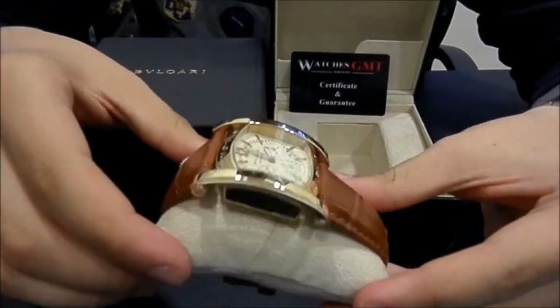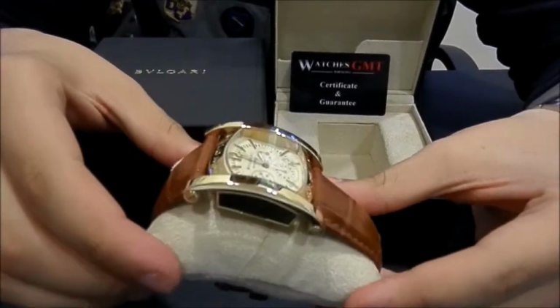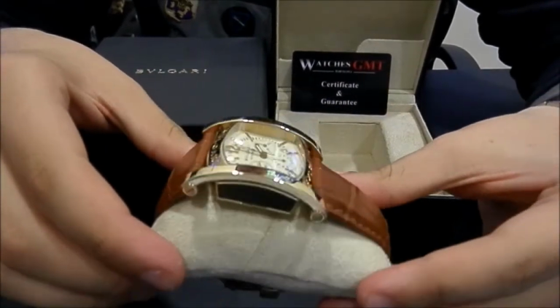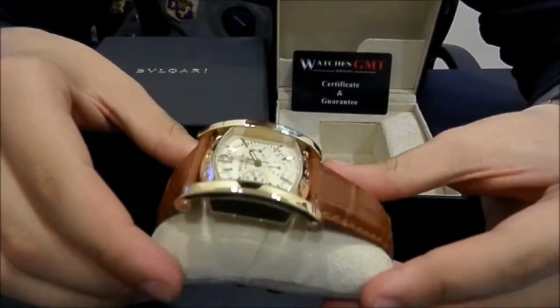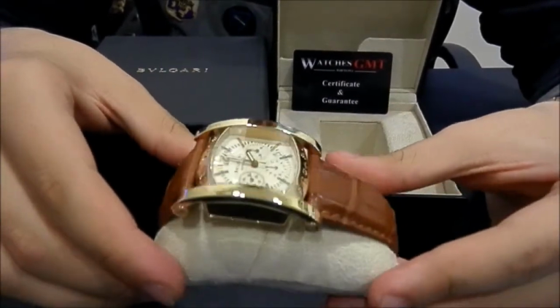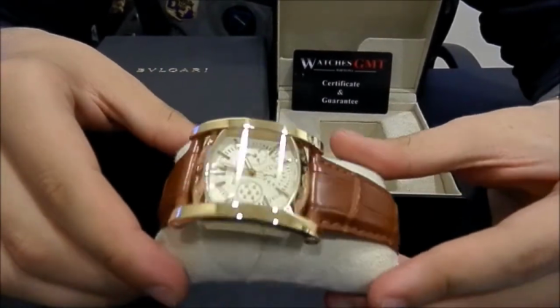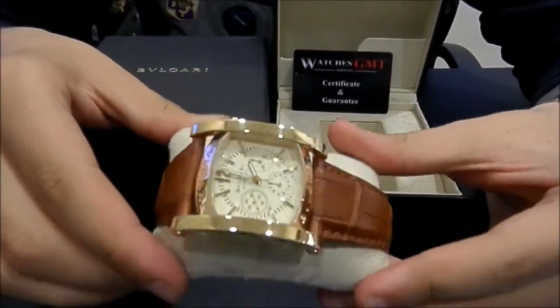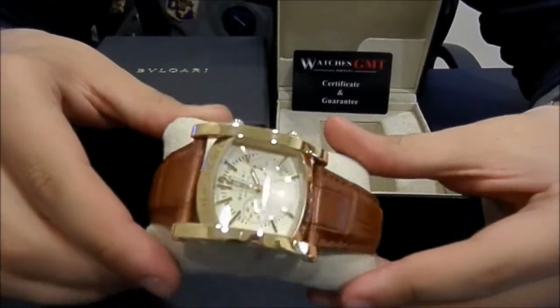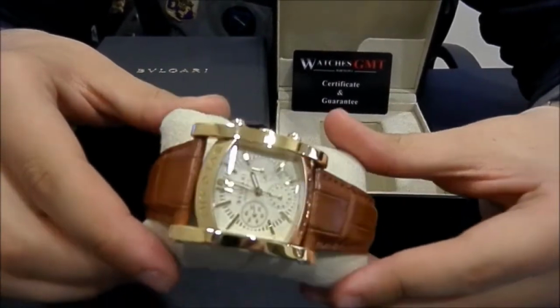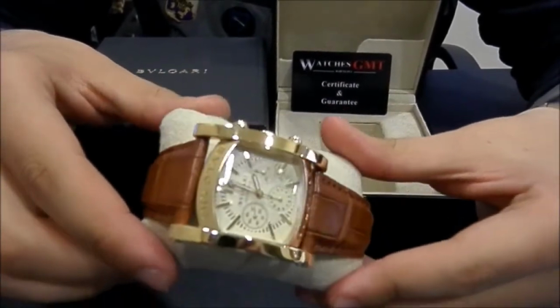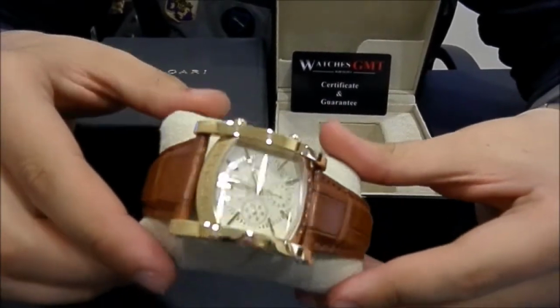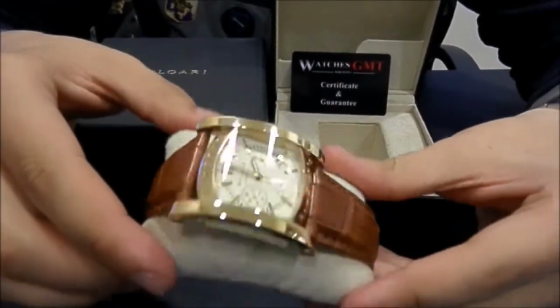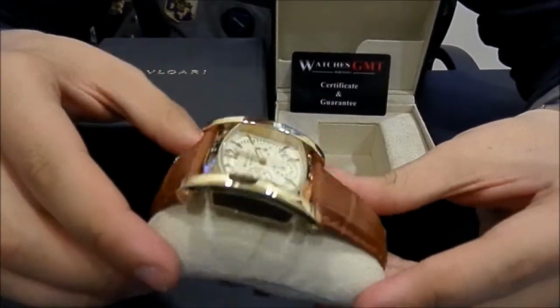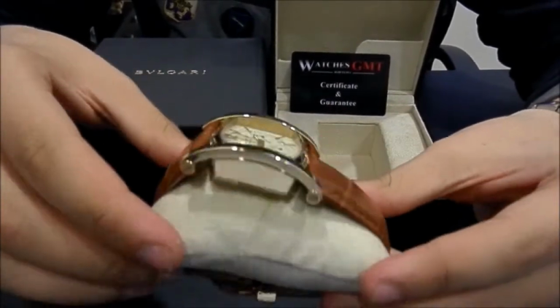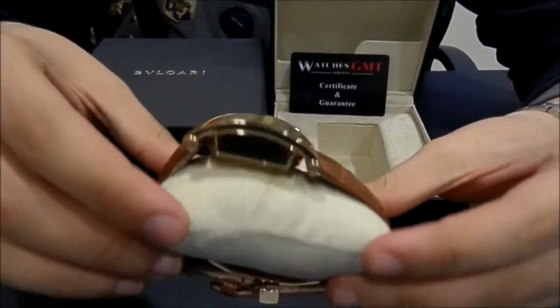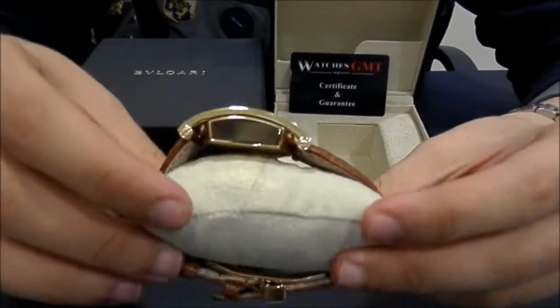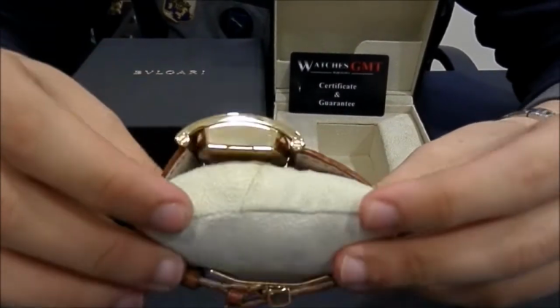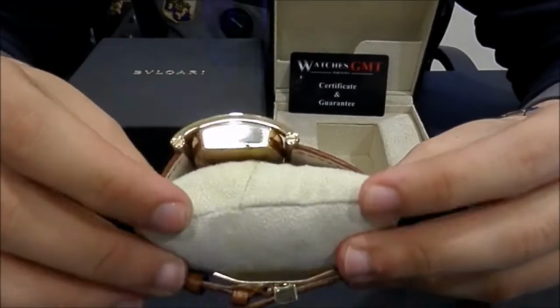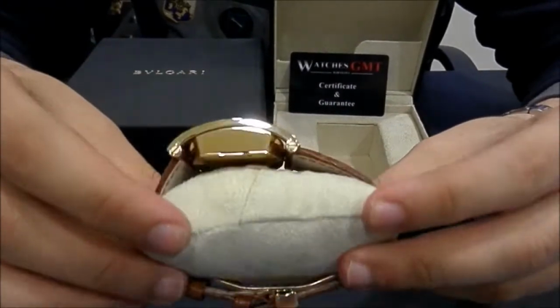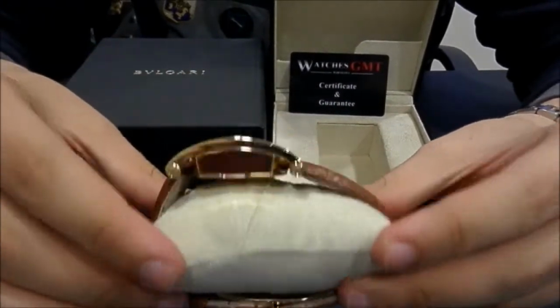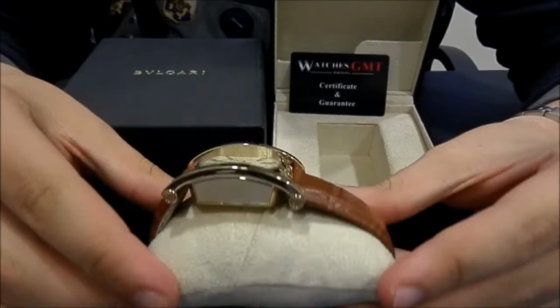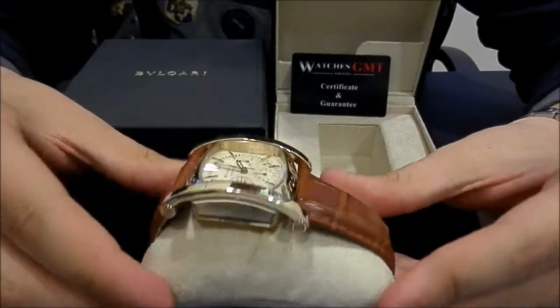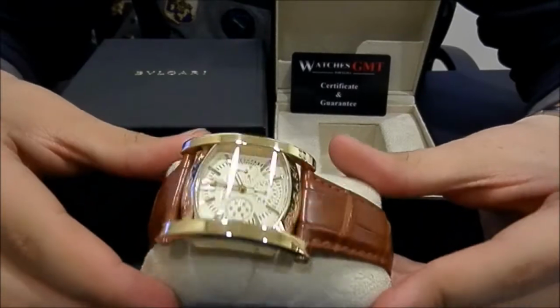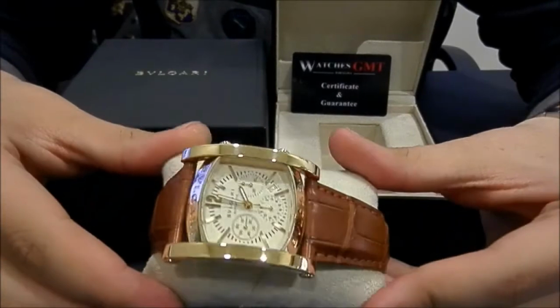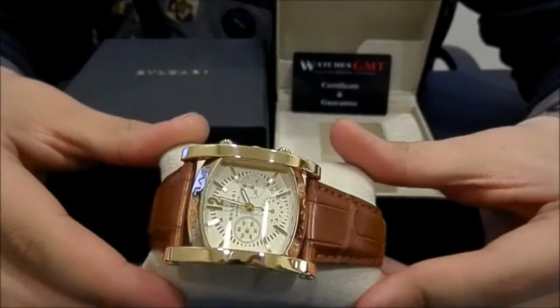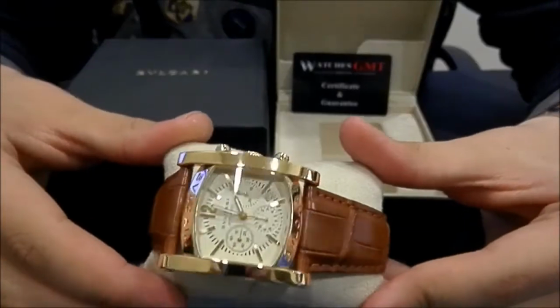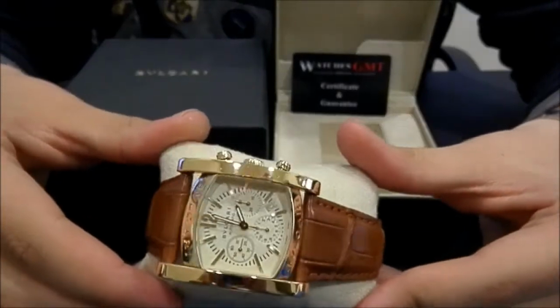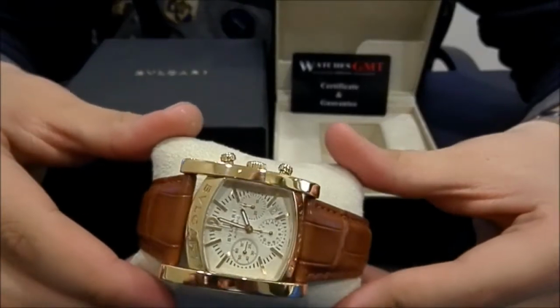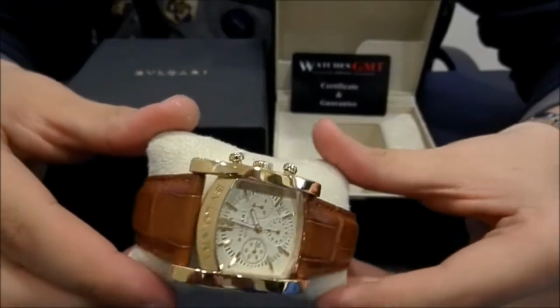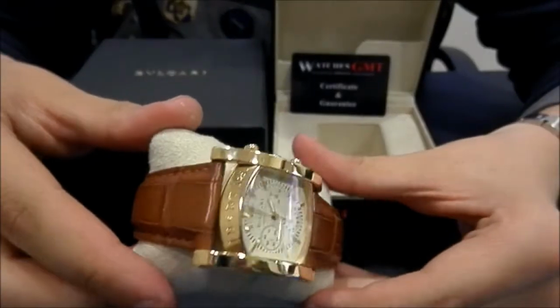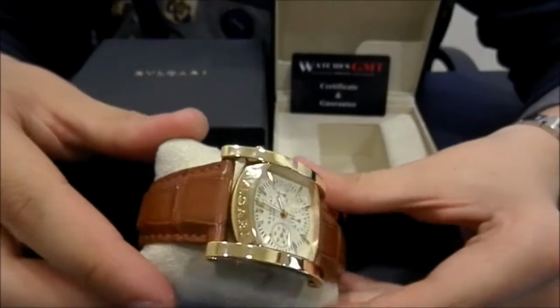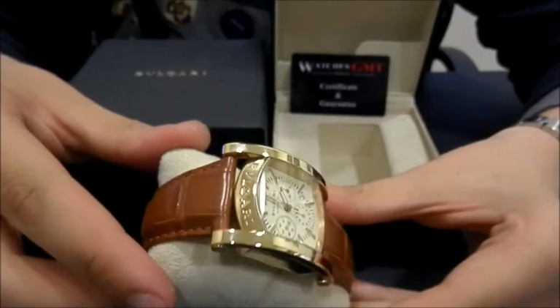It's in perfect condition, like new. The strap is new, never used.